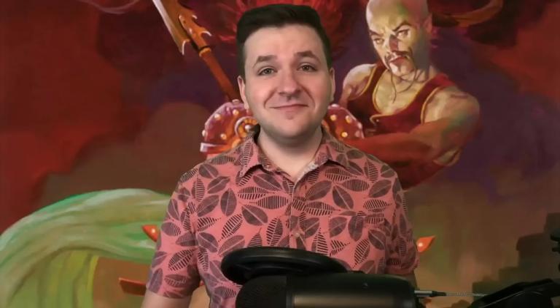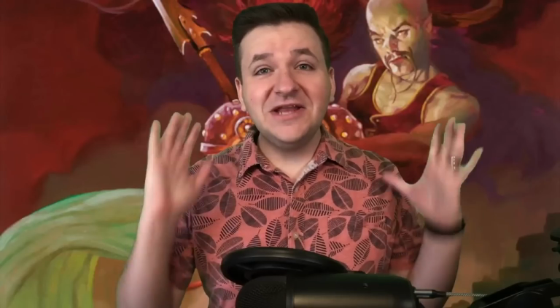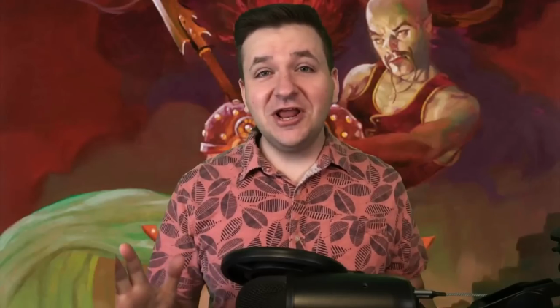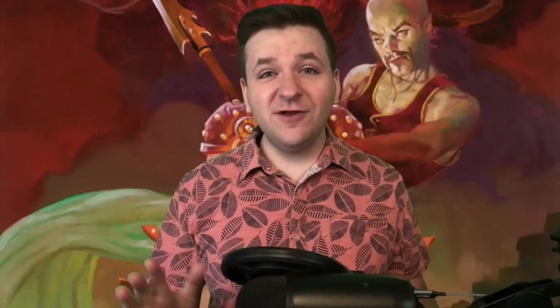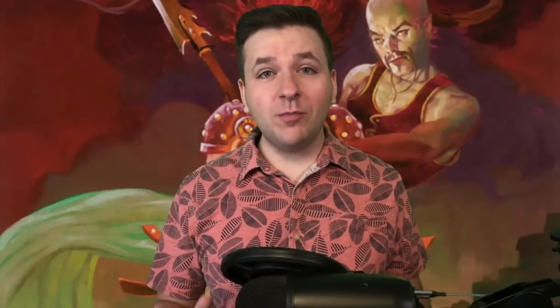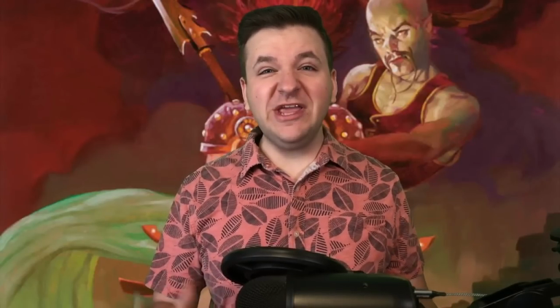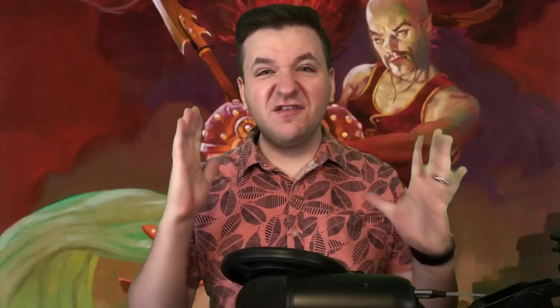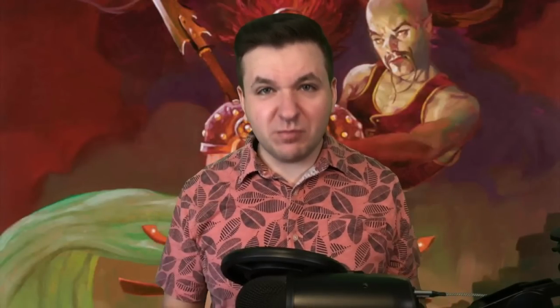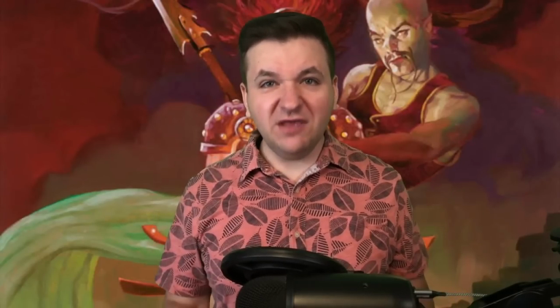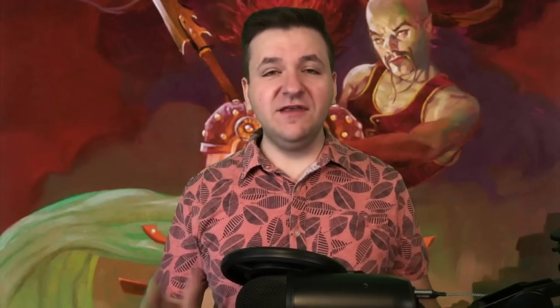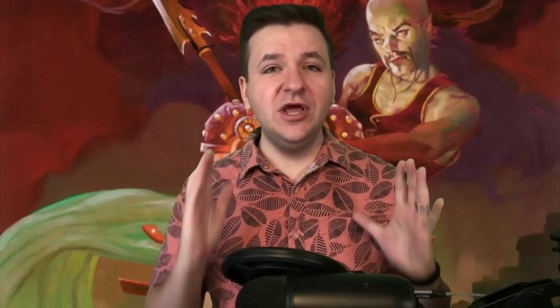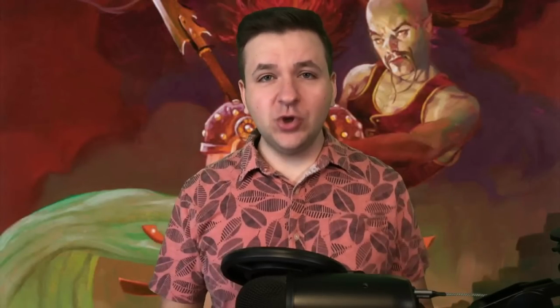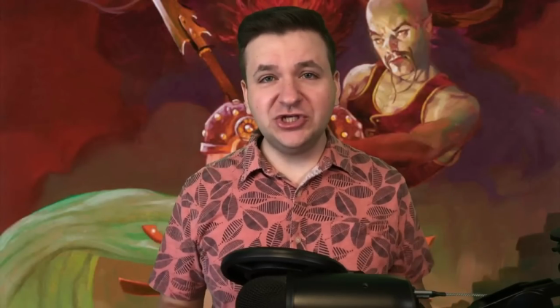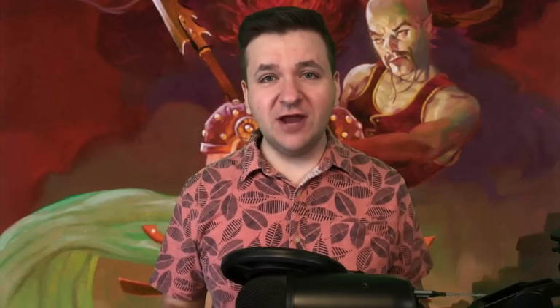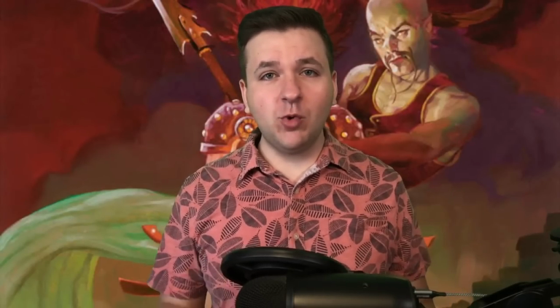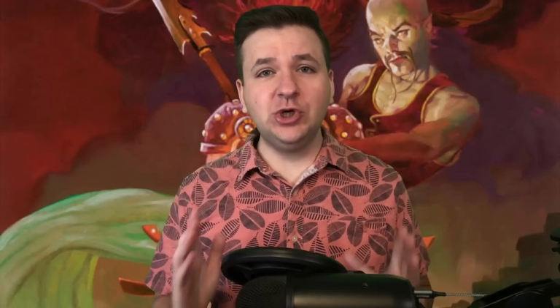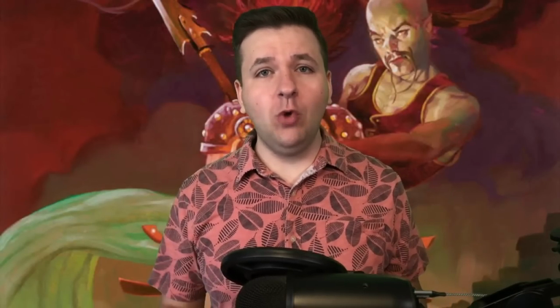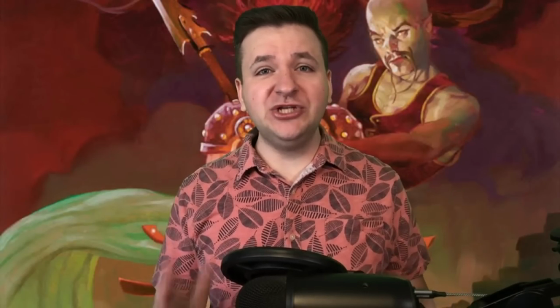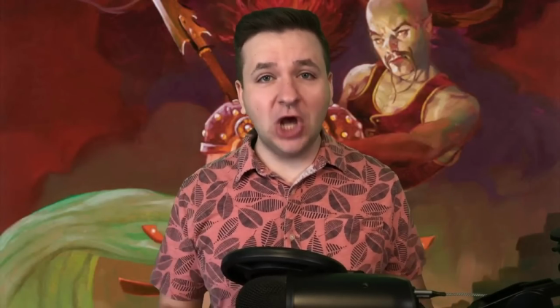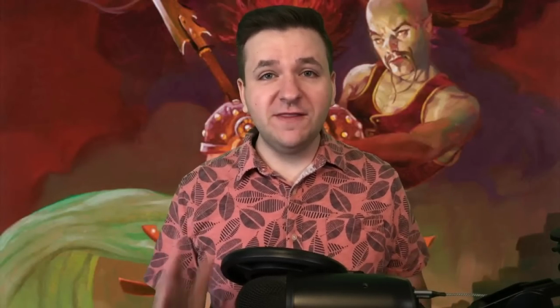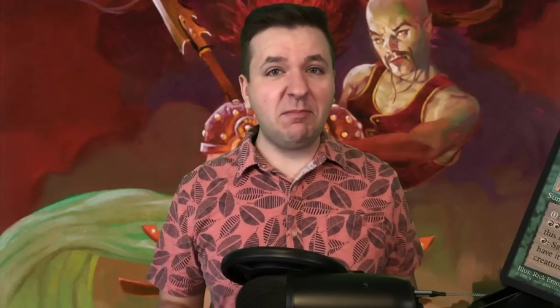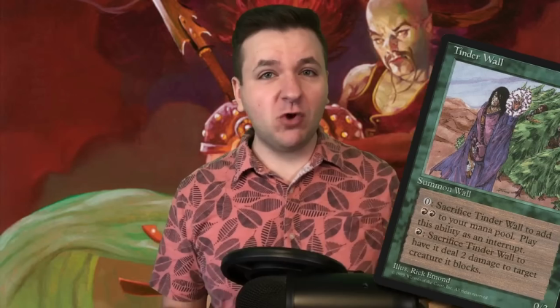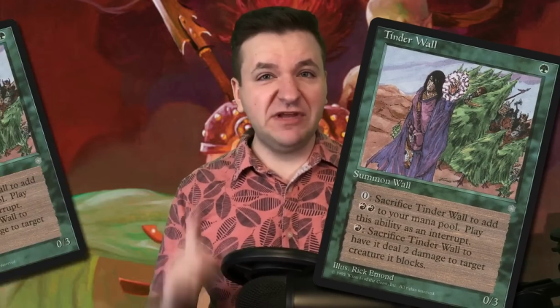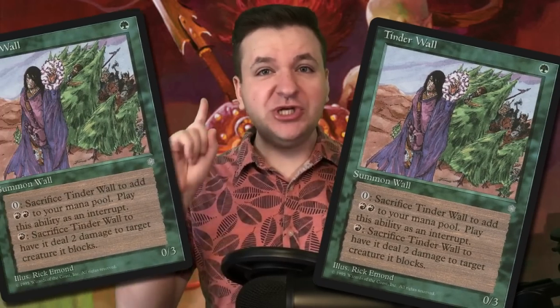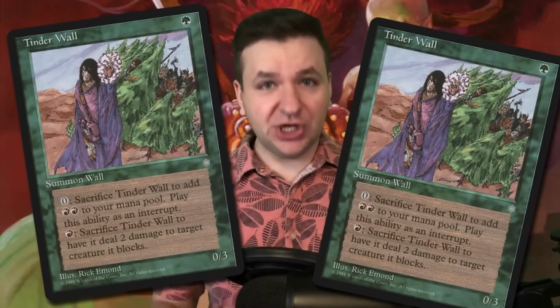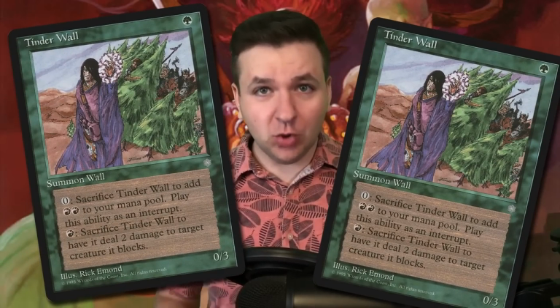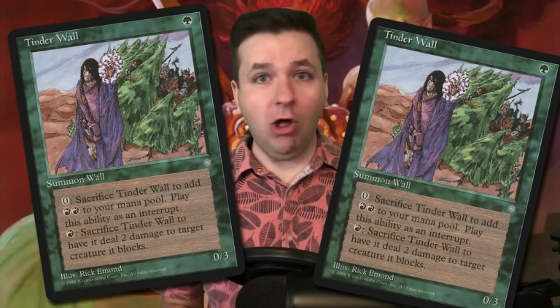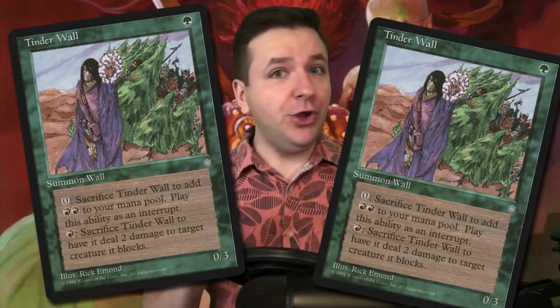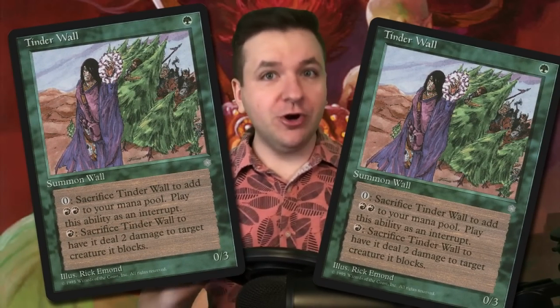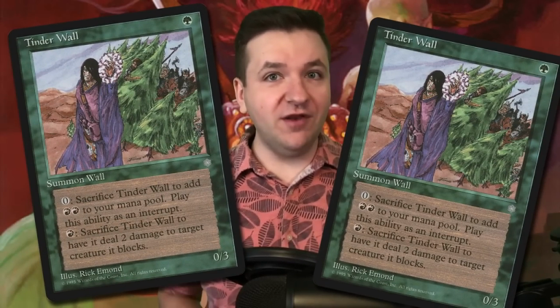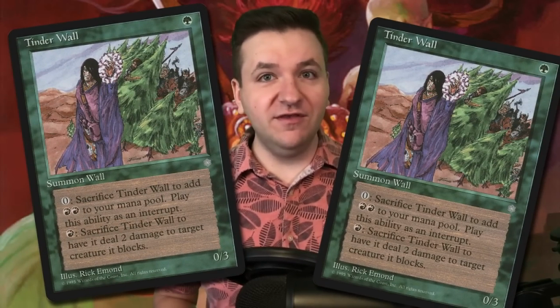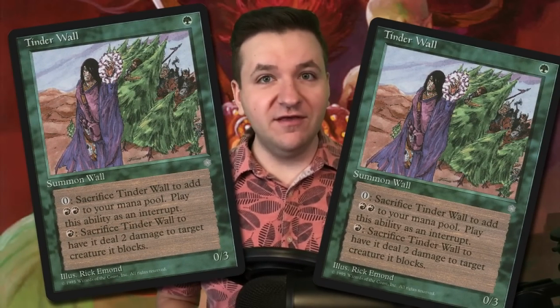In today's video we're playing a spicy donation deck from Quentin Coleman: the Epic Storm featuring Tinder Wall. You're gonna want to see this.